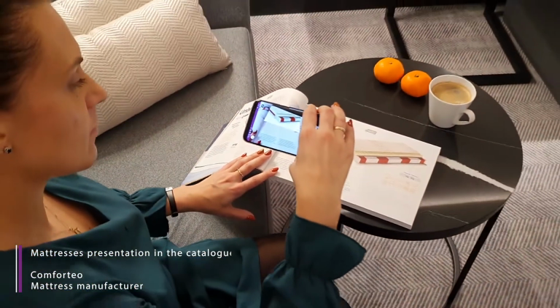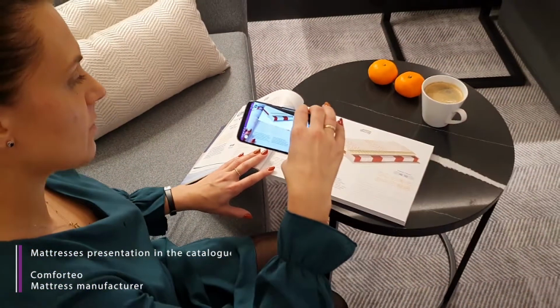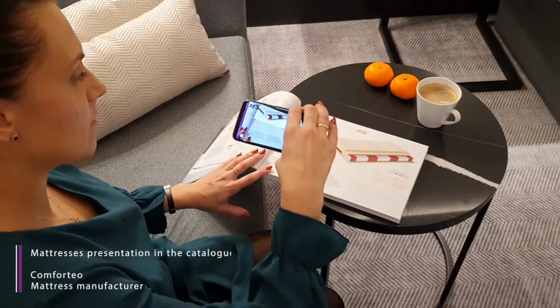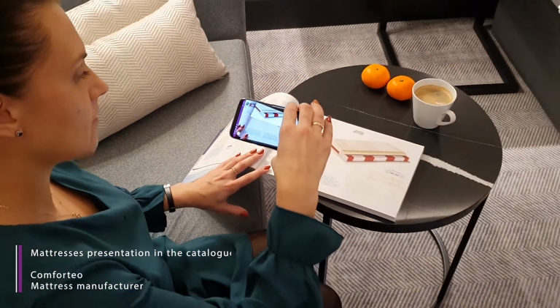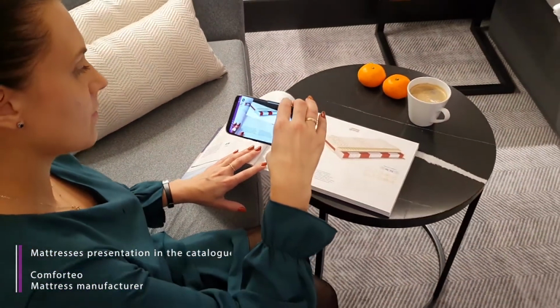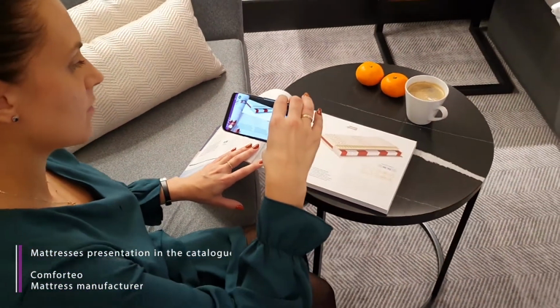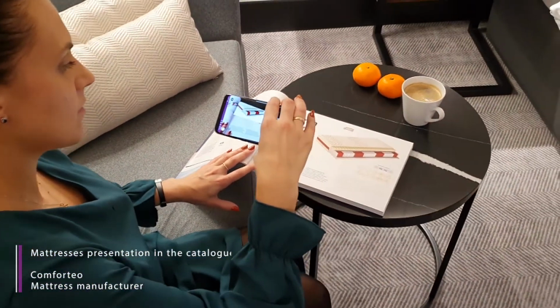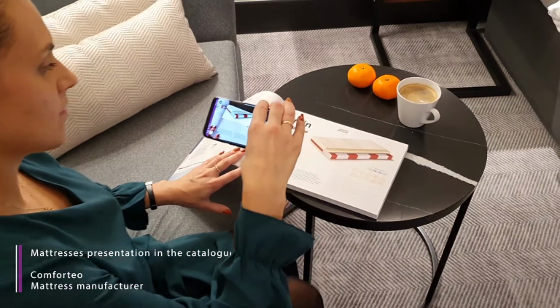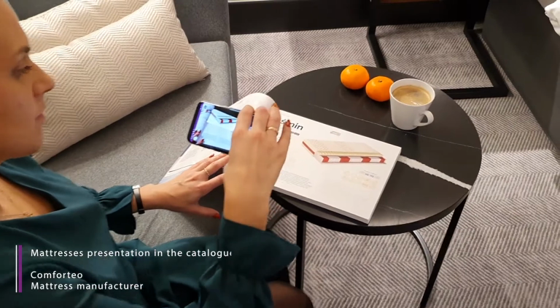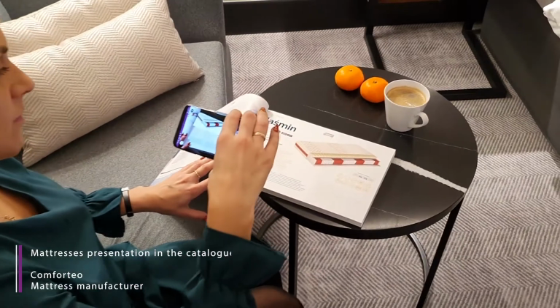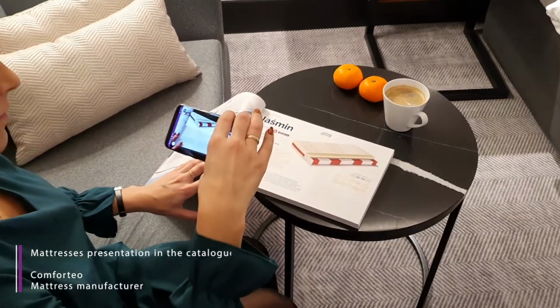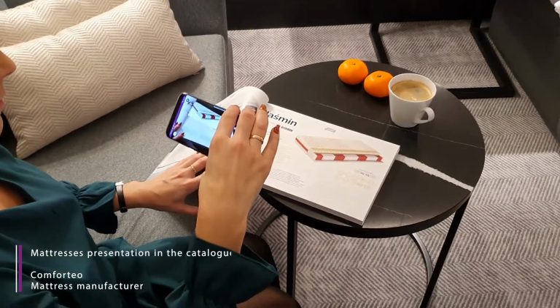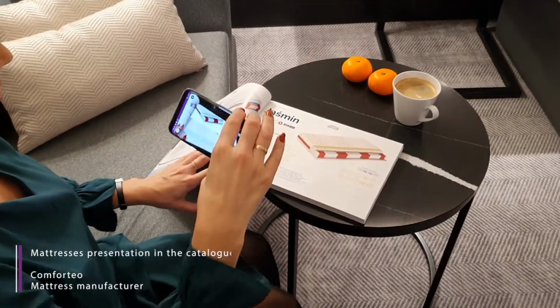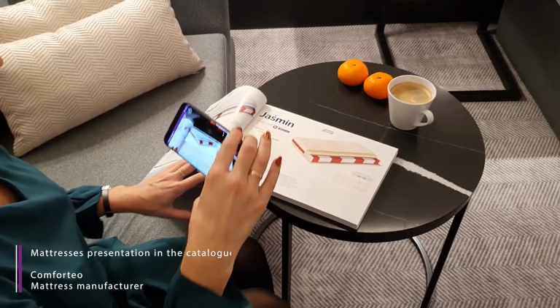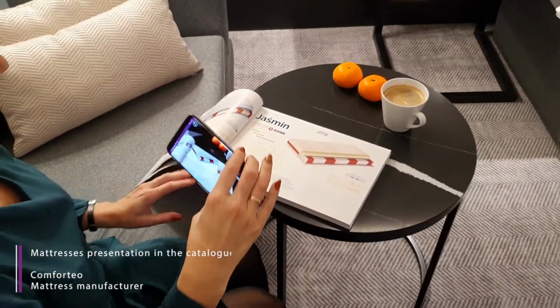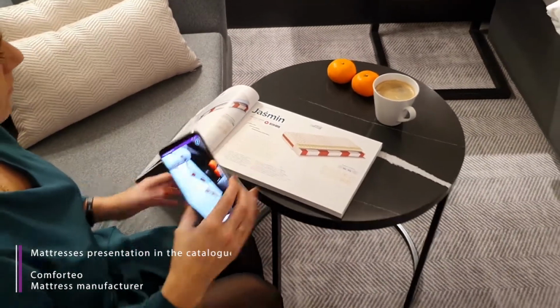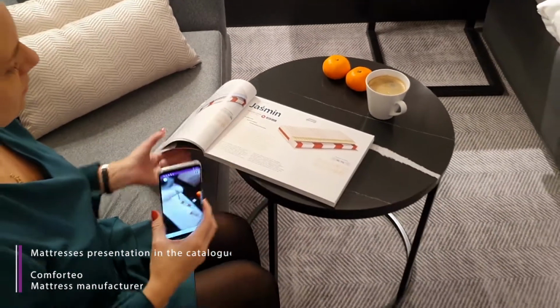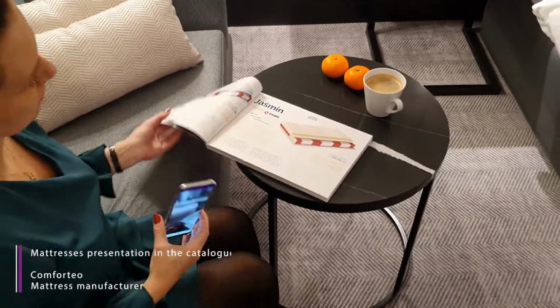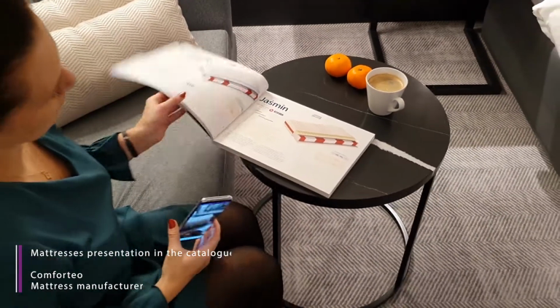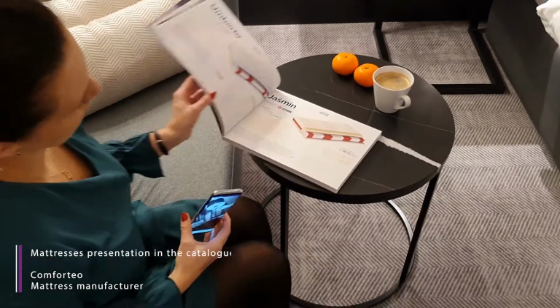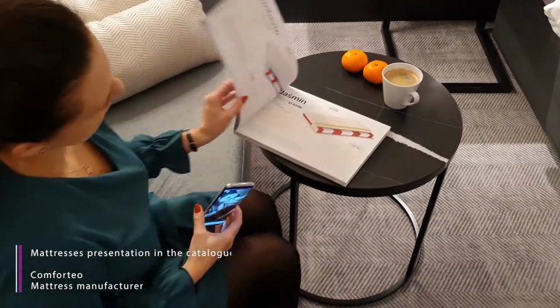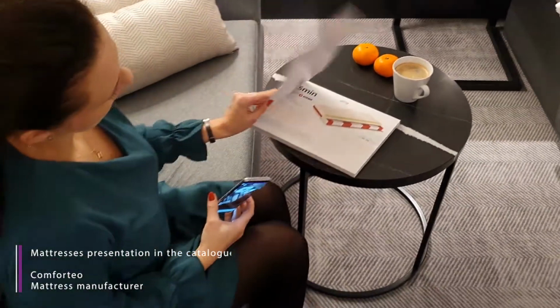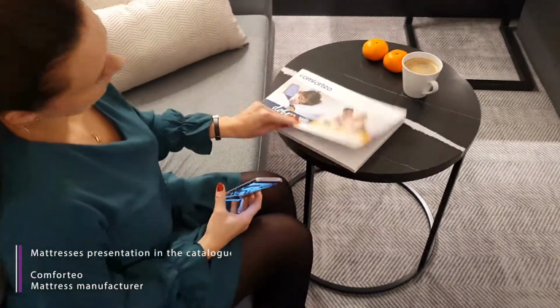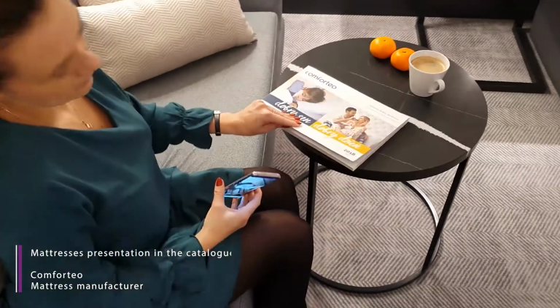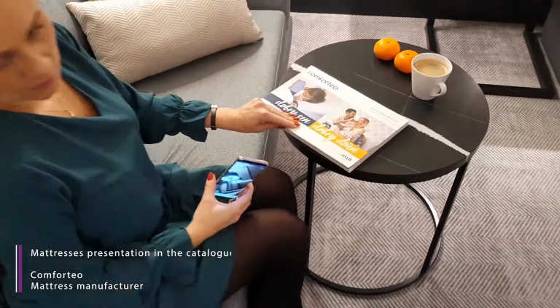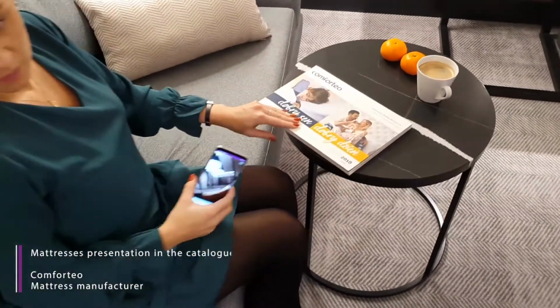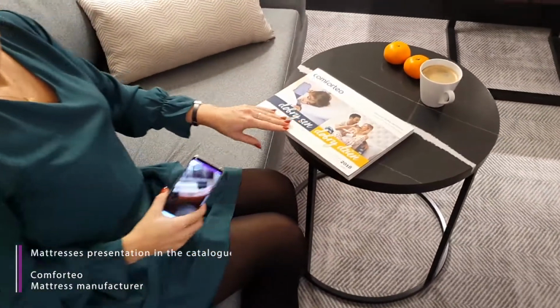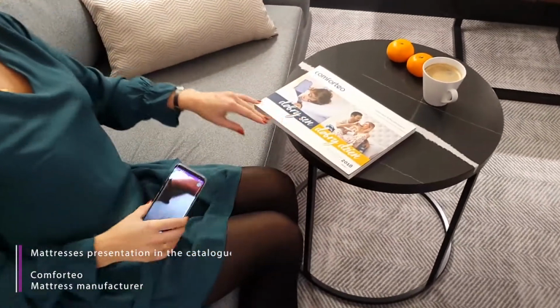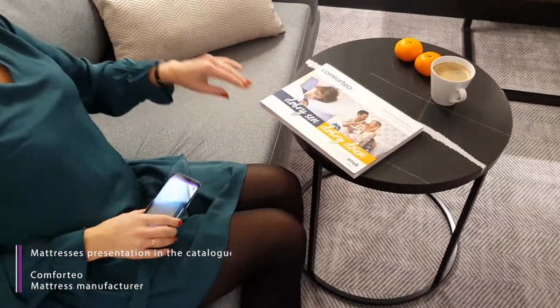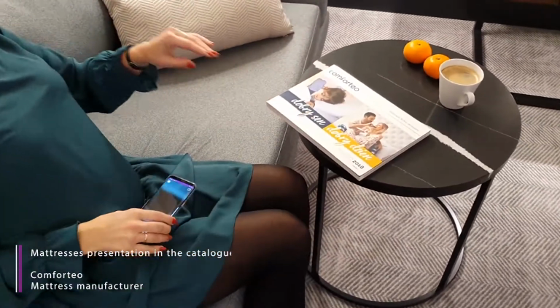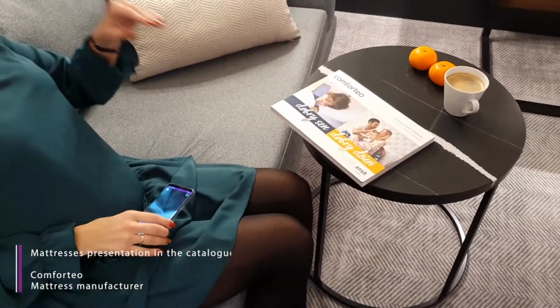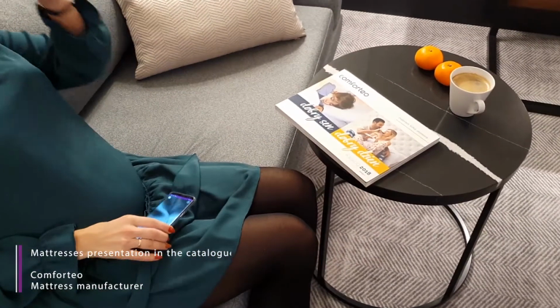Całości dopełnia unikalny, pikowany punktowo pokrowiec. Comforteo fabryka...